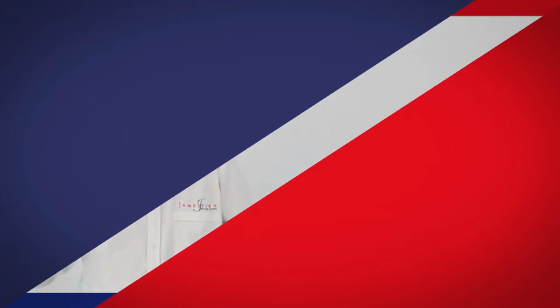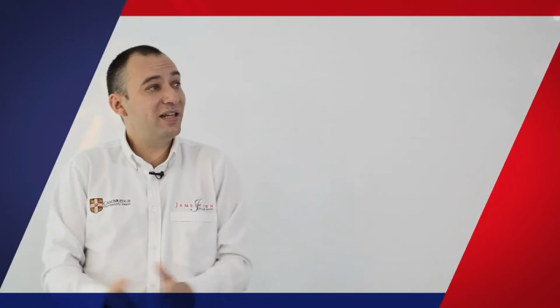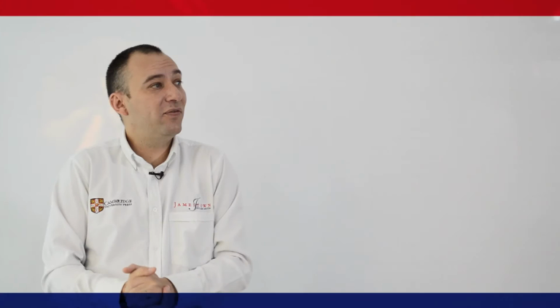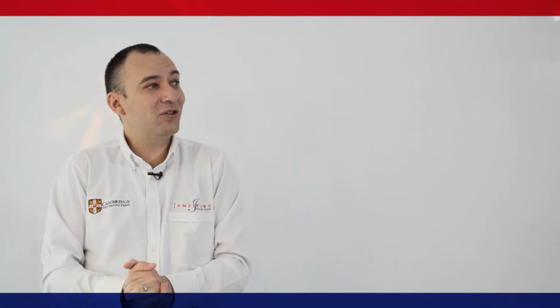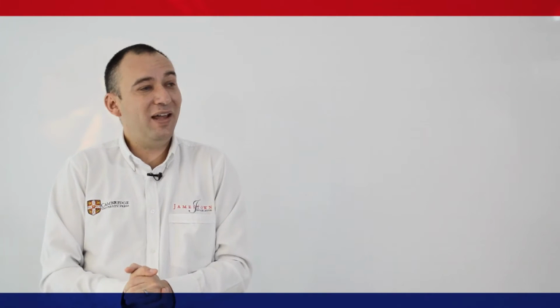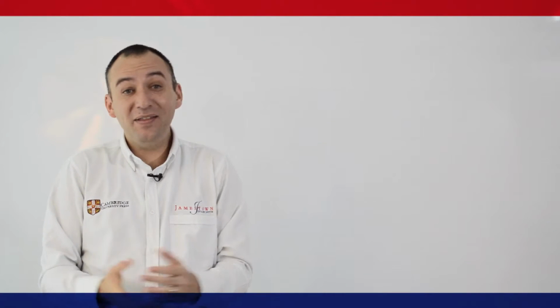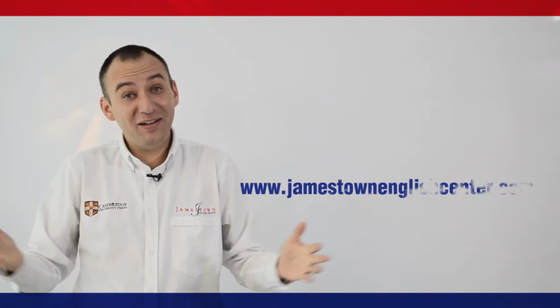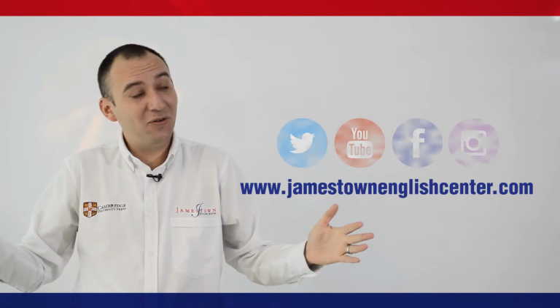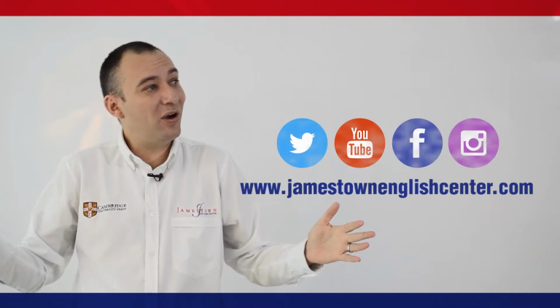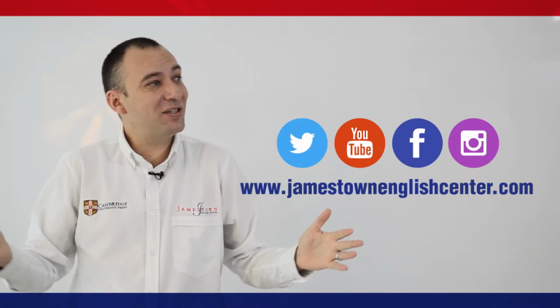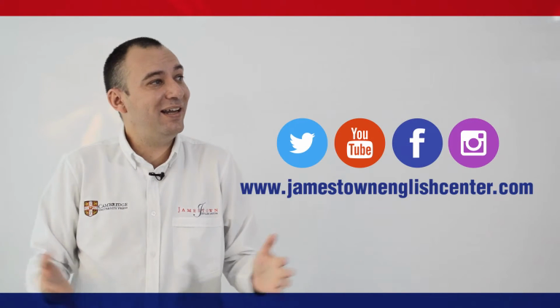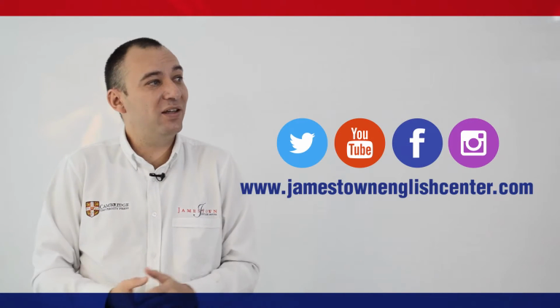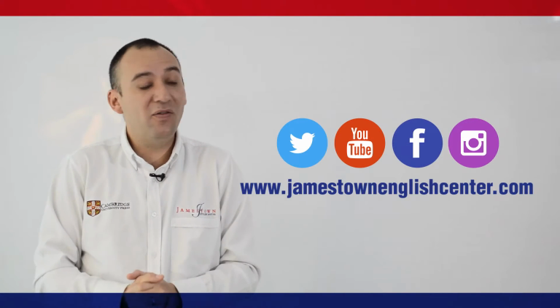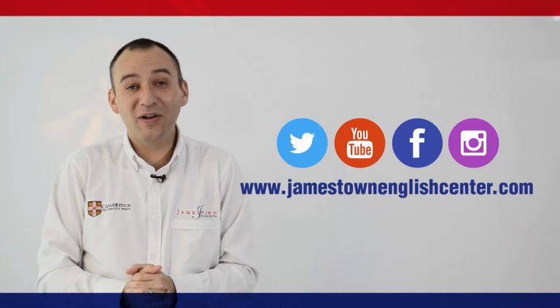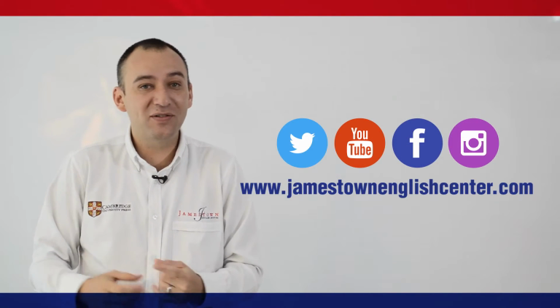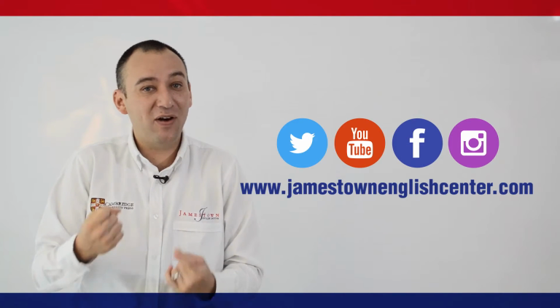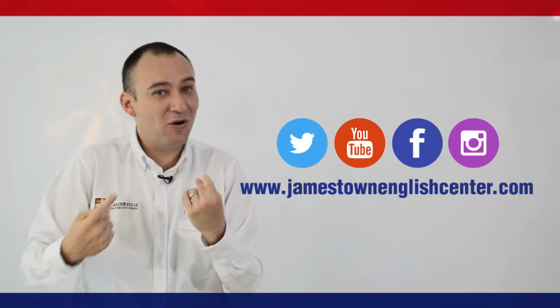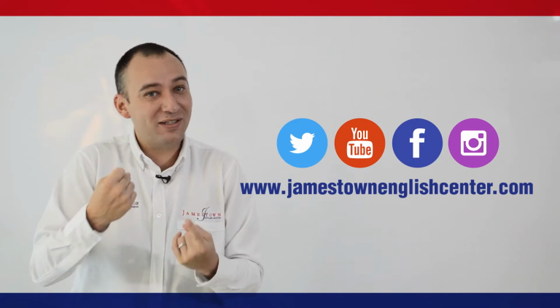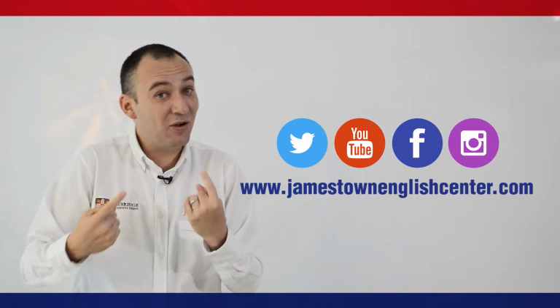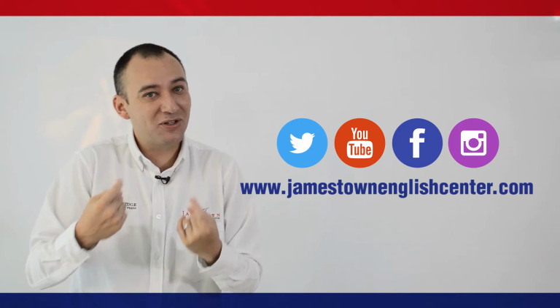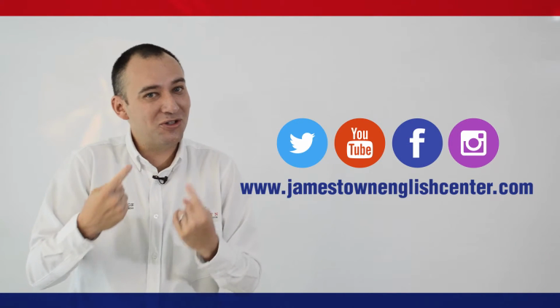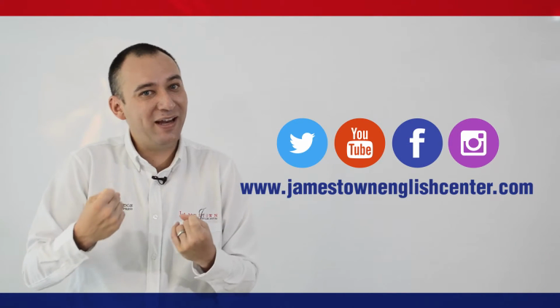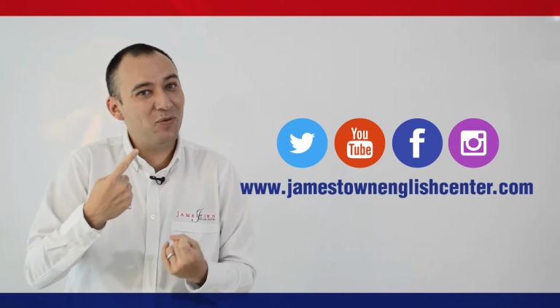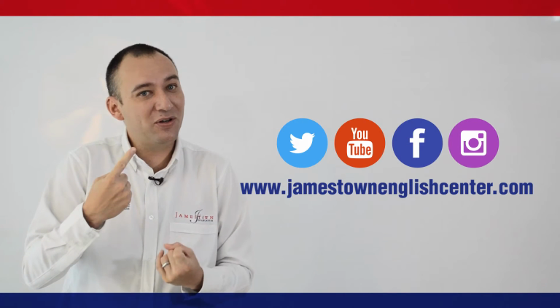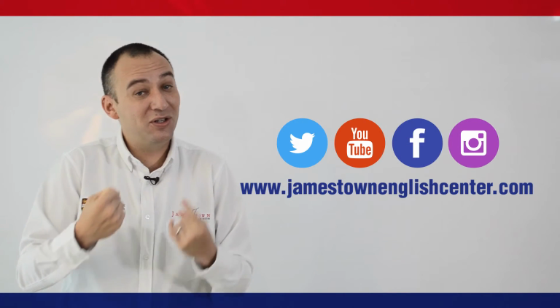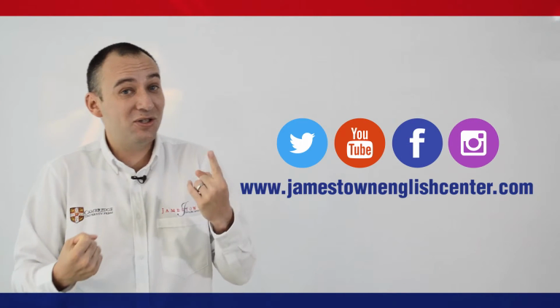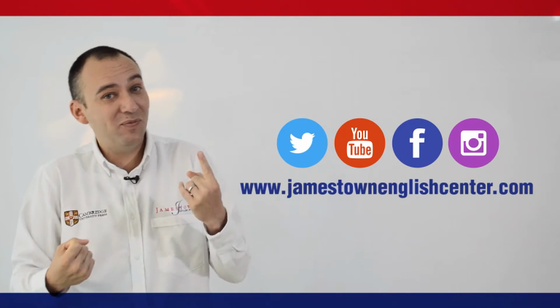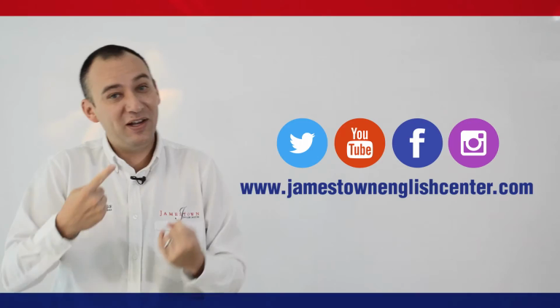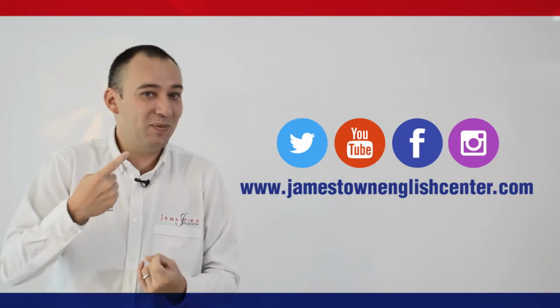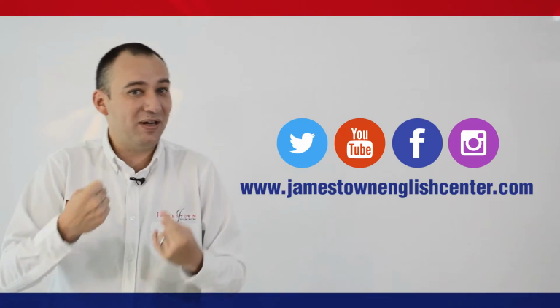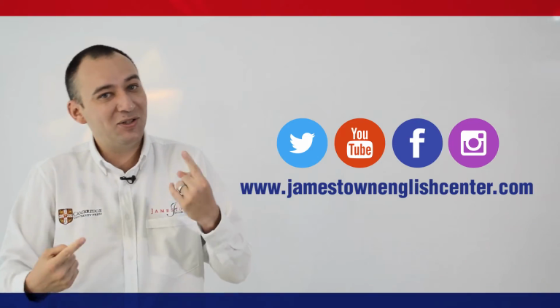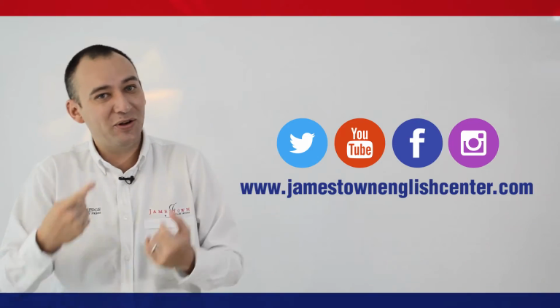That's it for today. Thanks for watching and don't forget to follow us on our social networks: YouTube, Facebook, and Twitter.